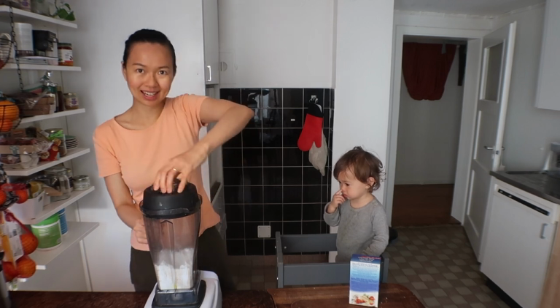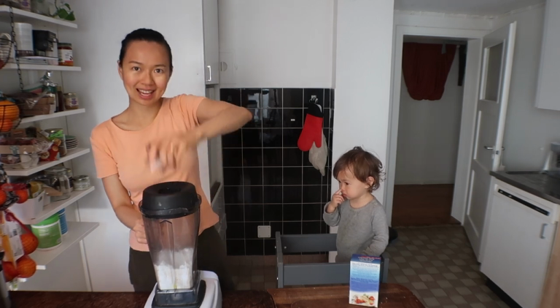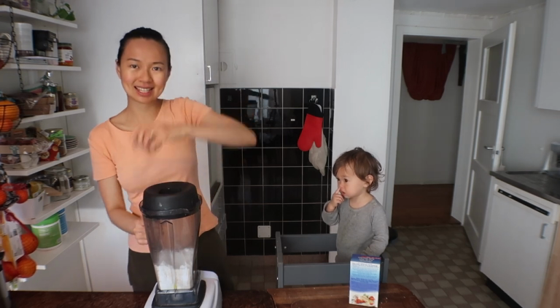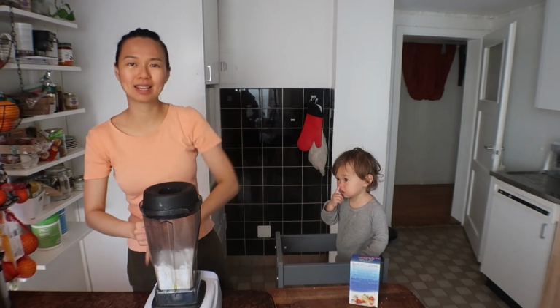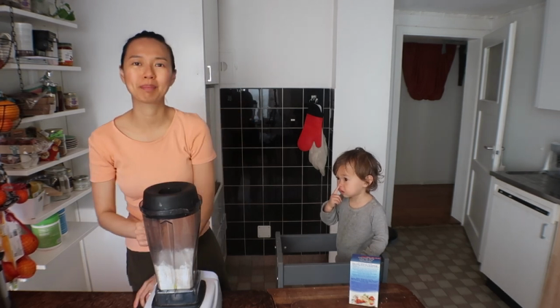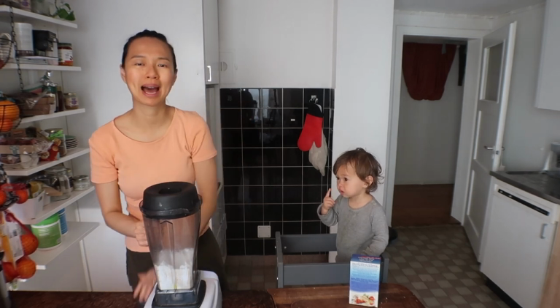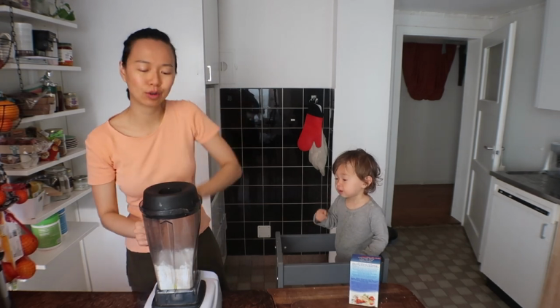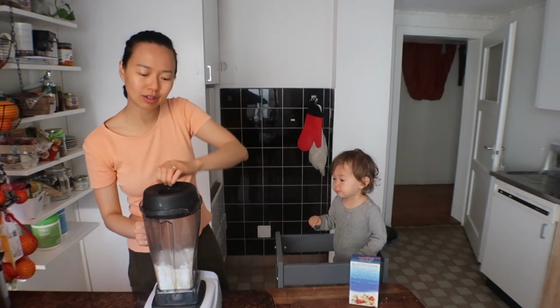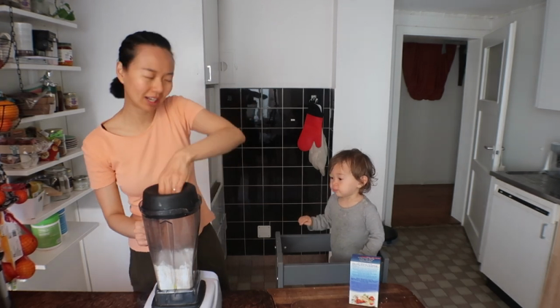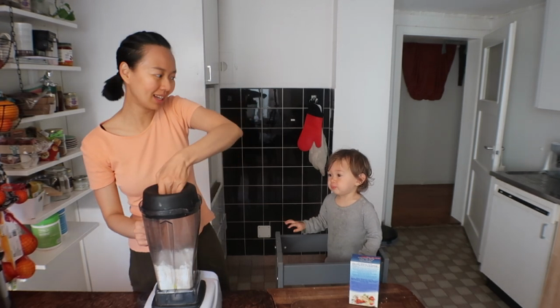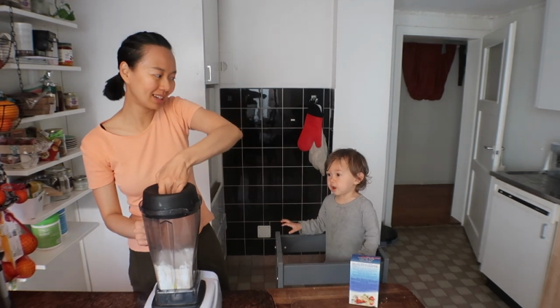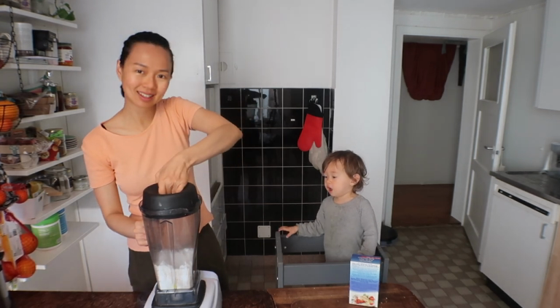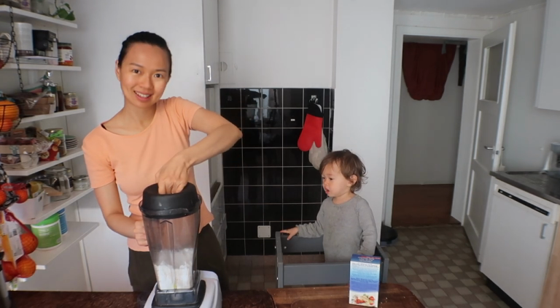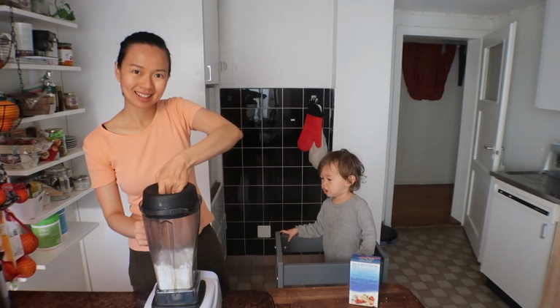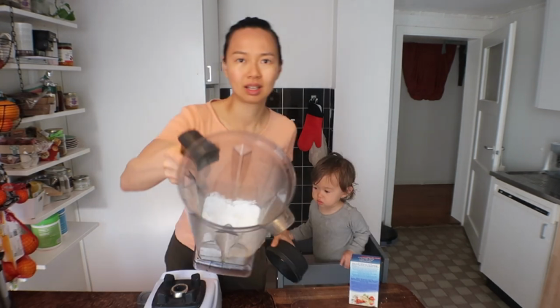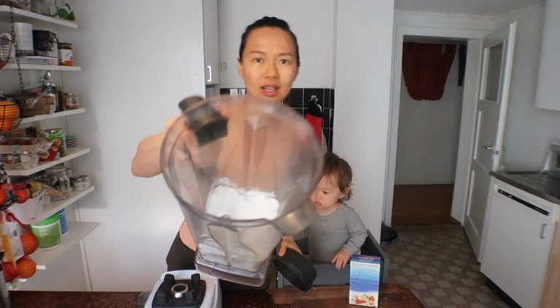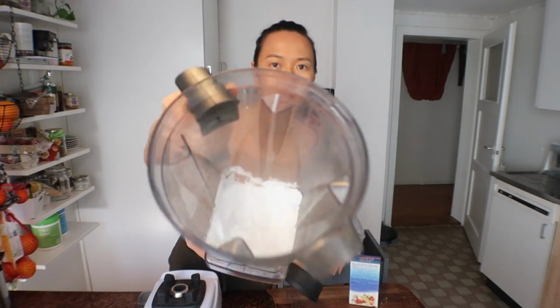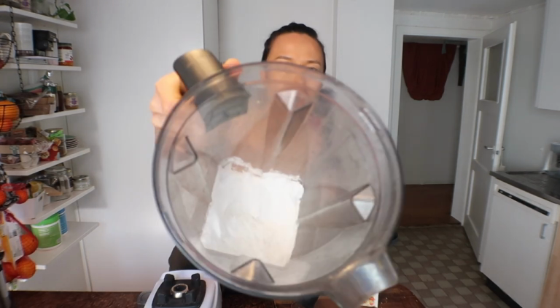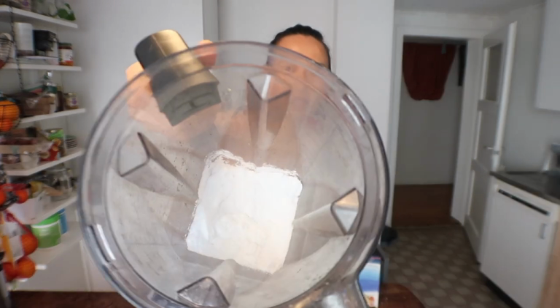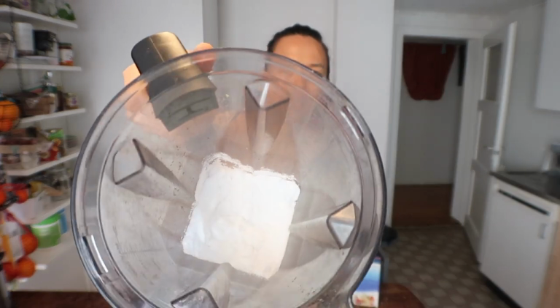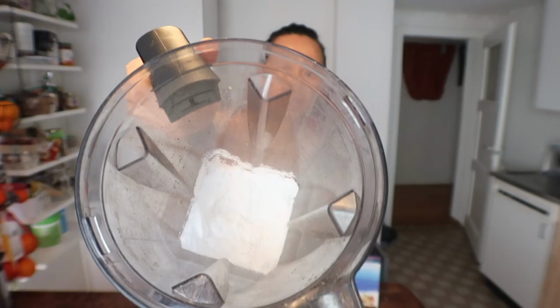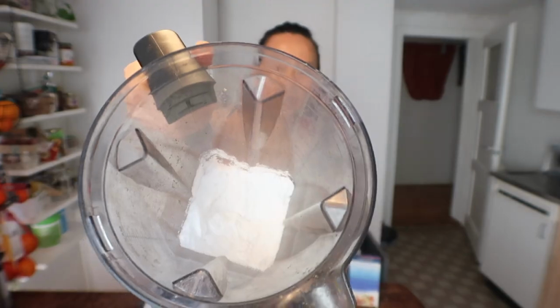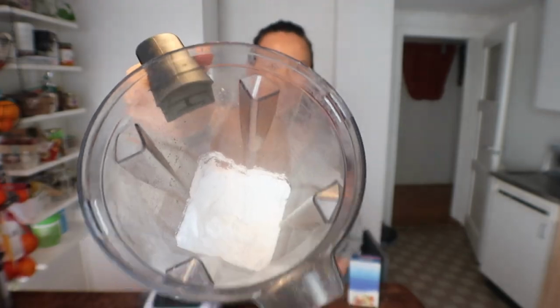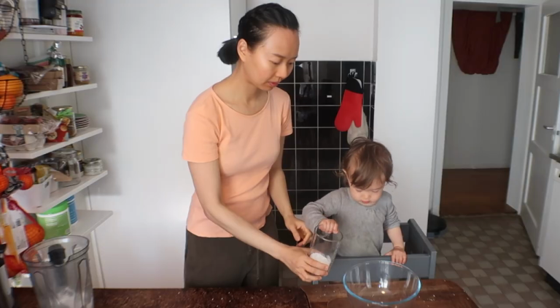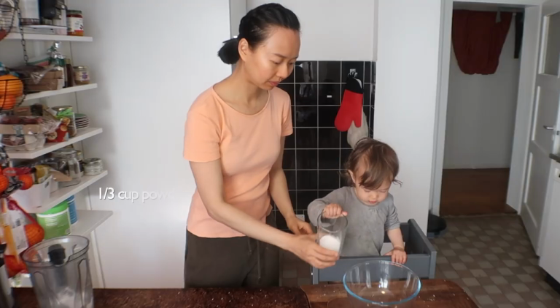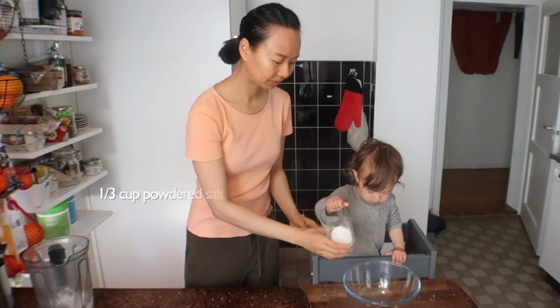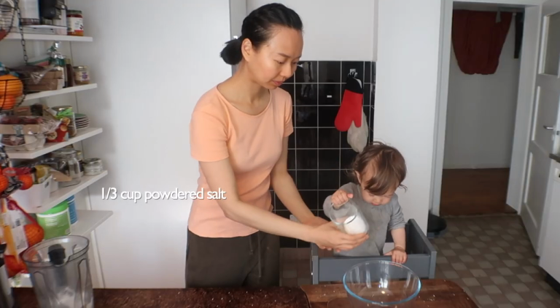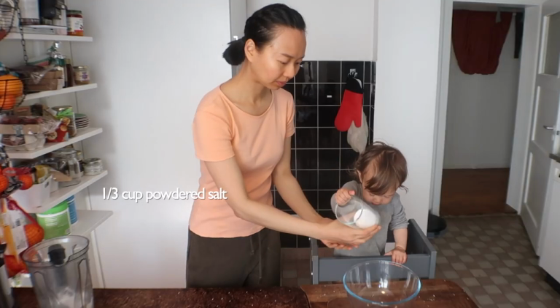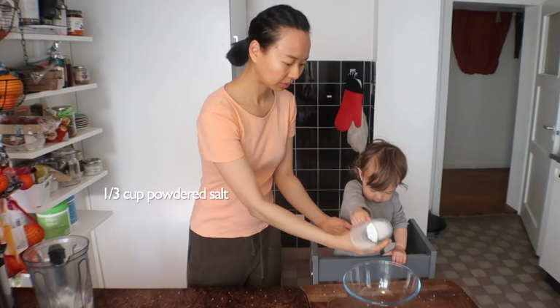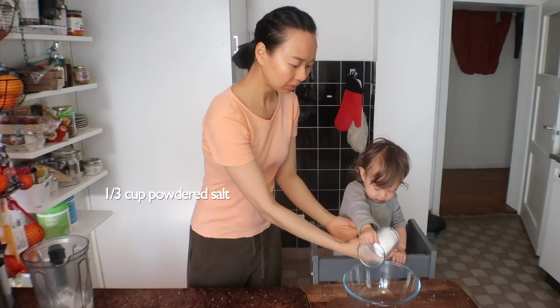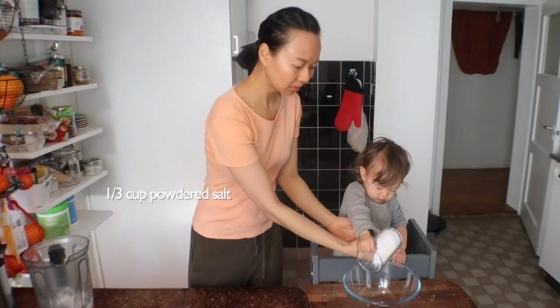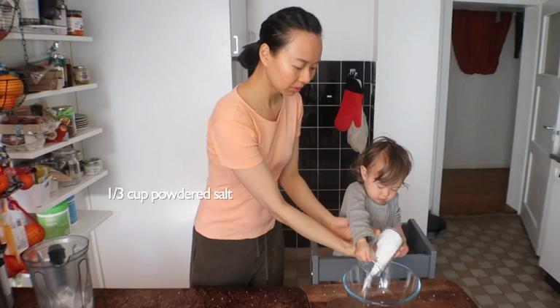Nice and powdery. One-third cup of salt.